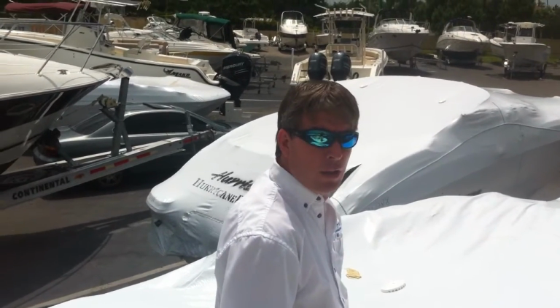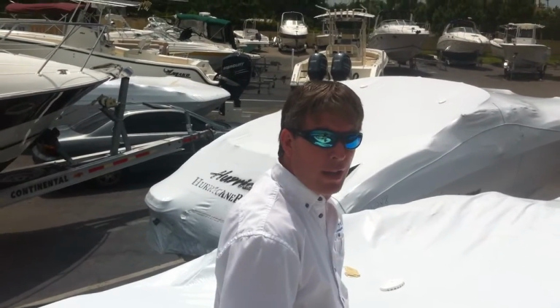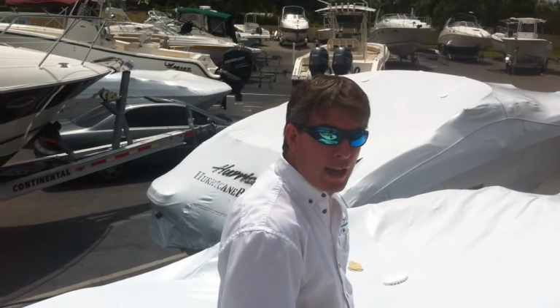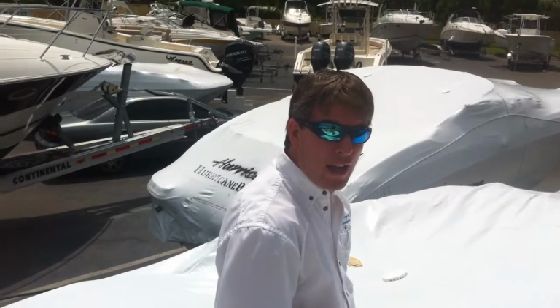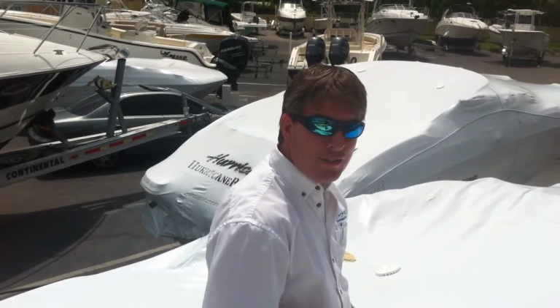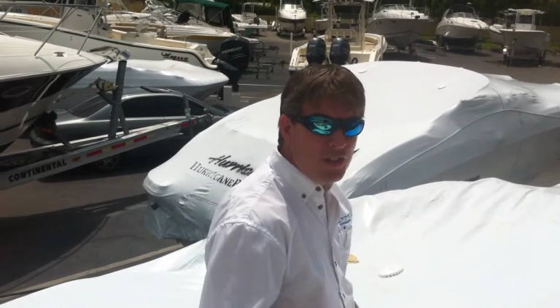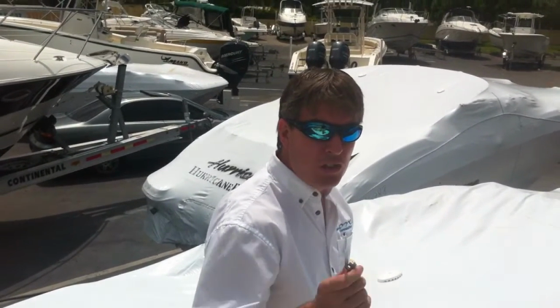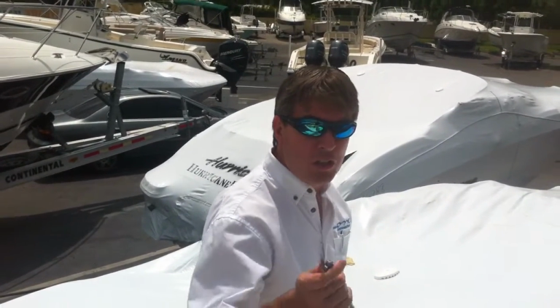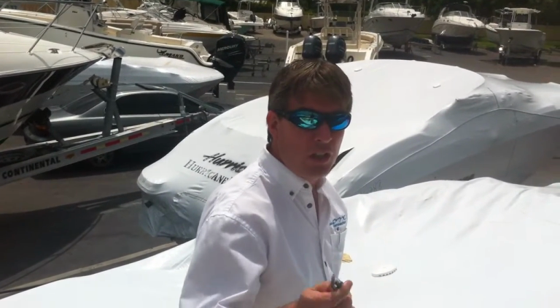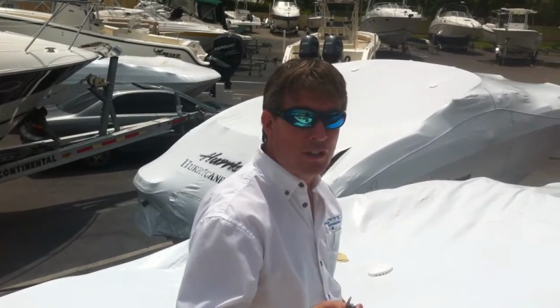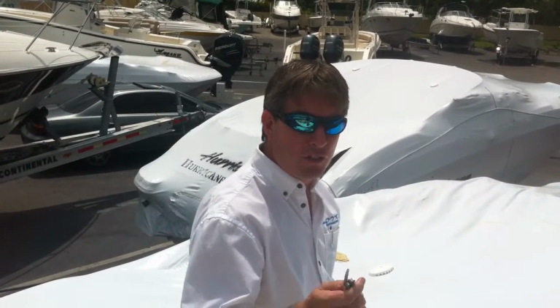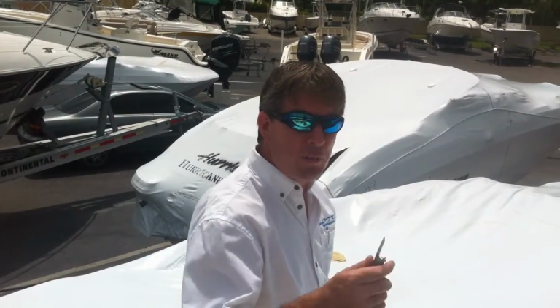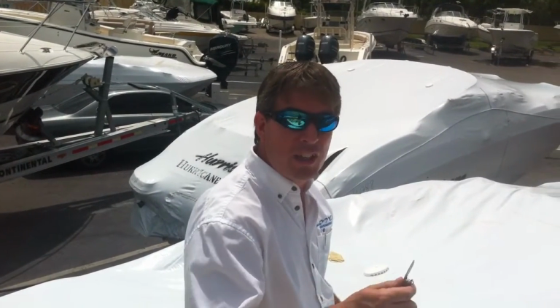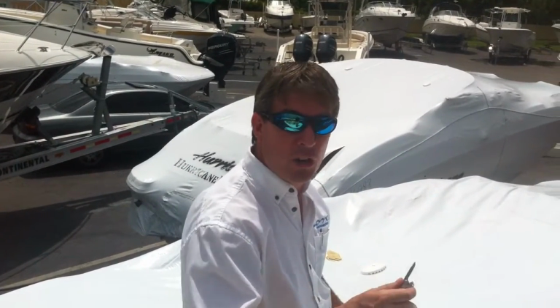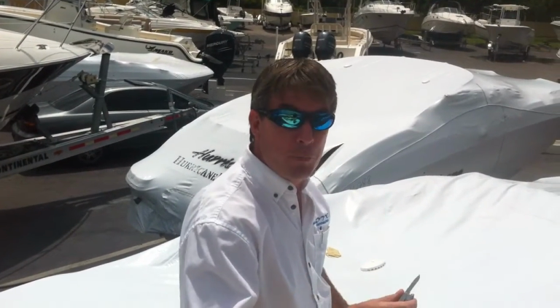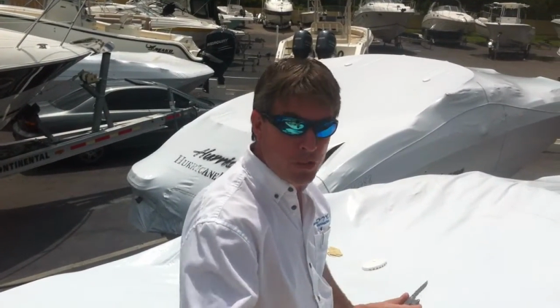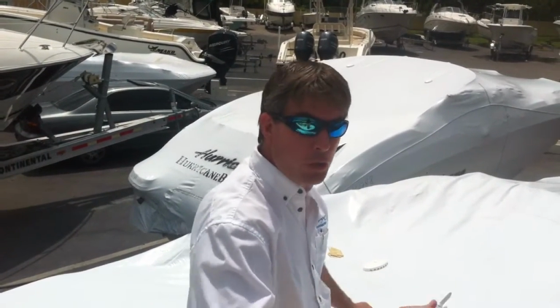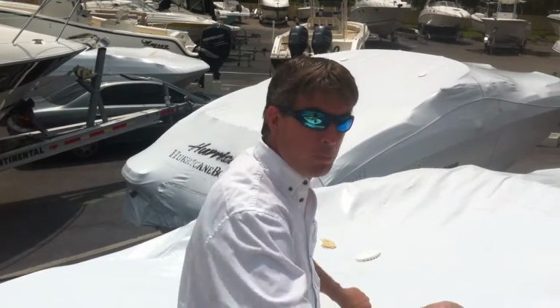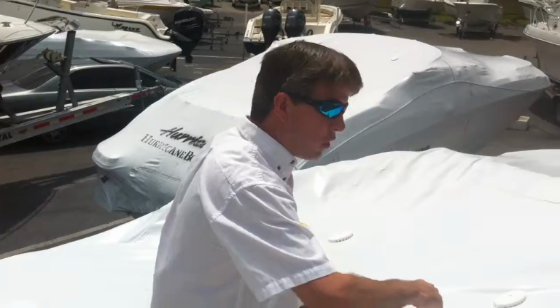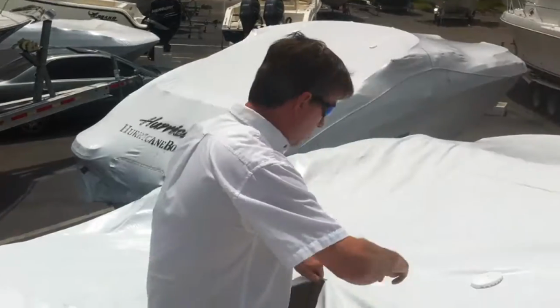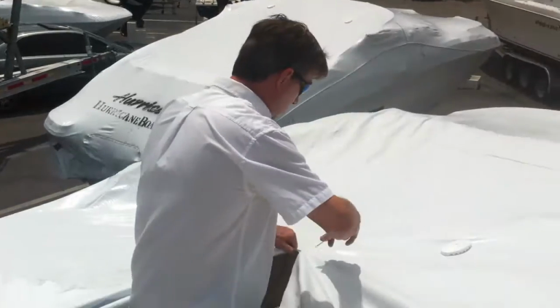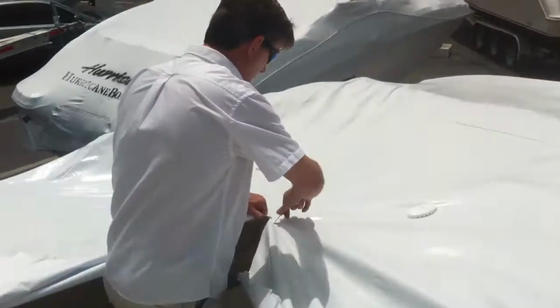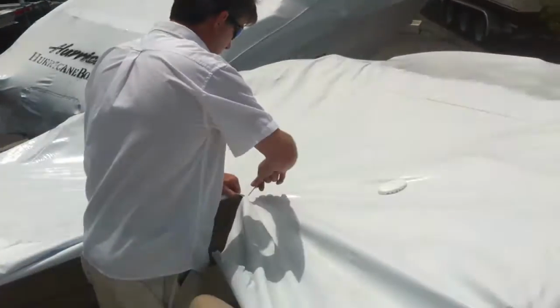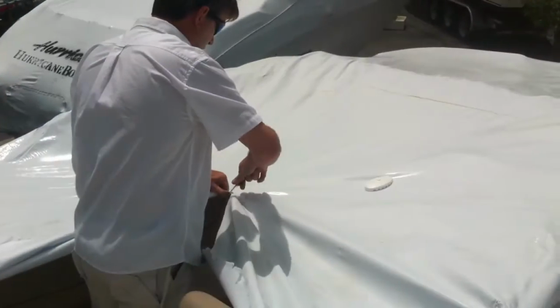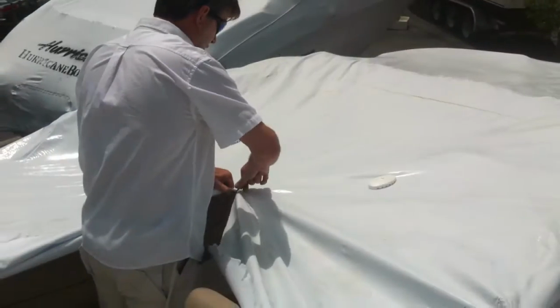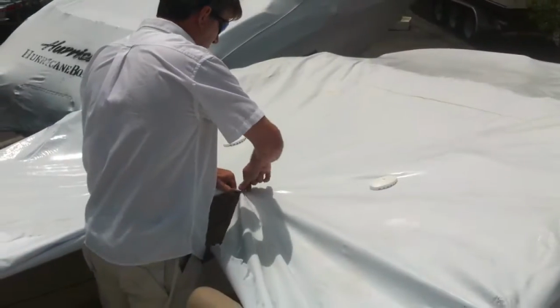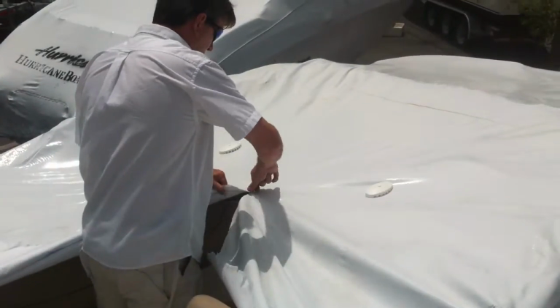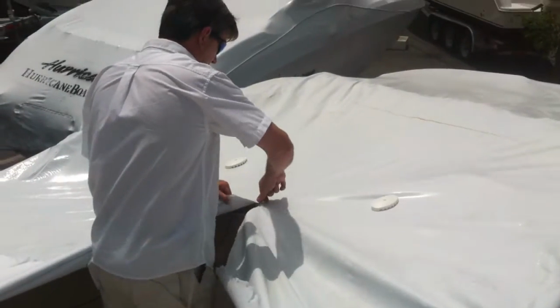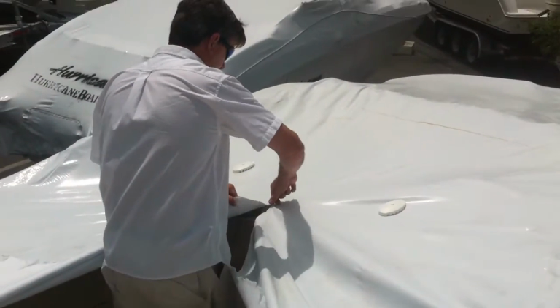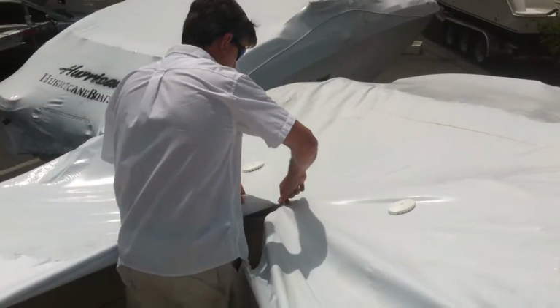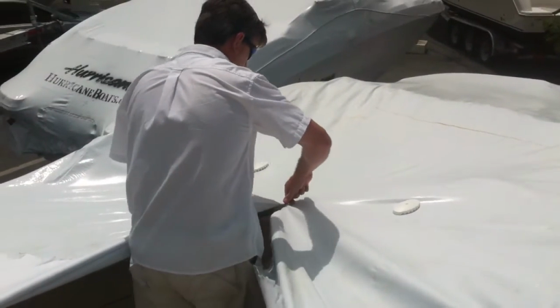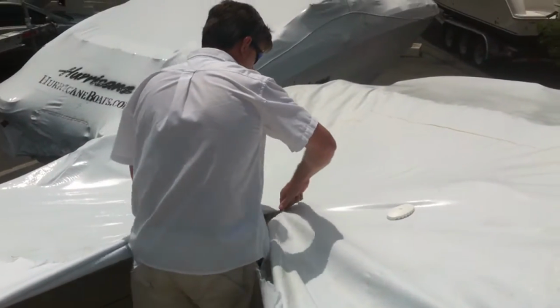Hey guys, I just thought you'd like to see me cutting open your new boat. This is the Platinum 220.